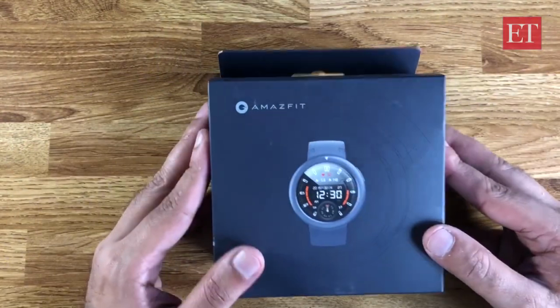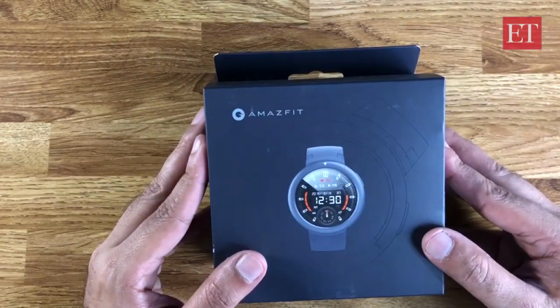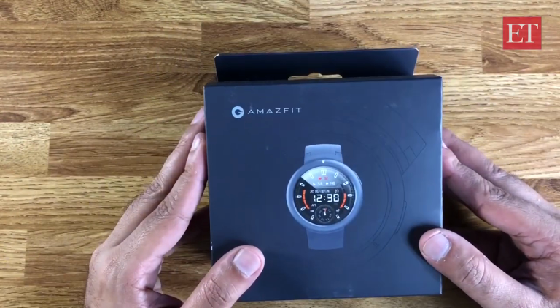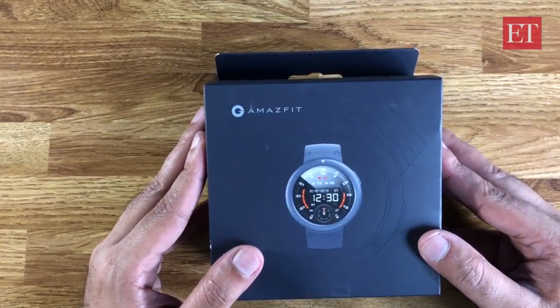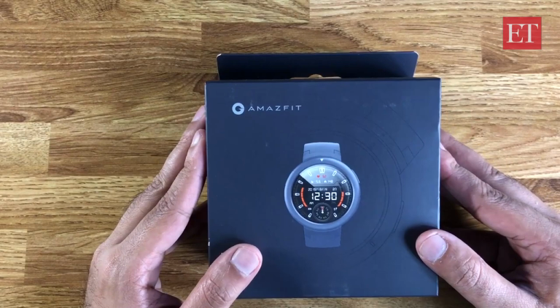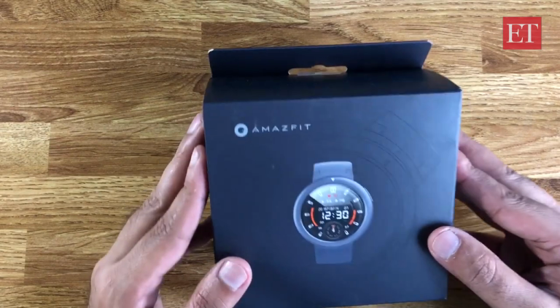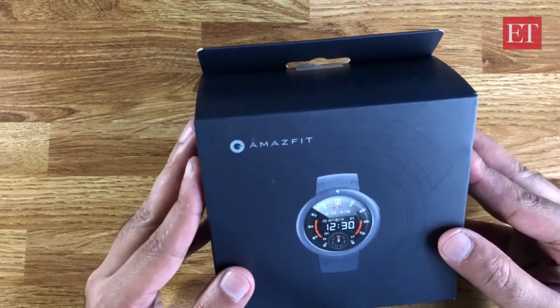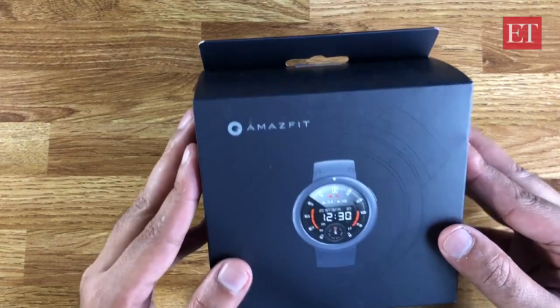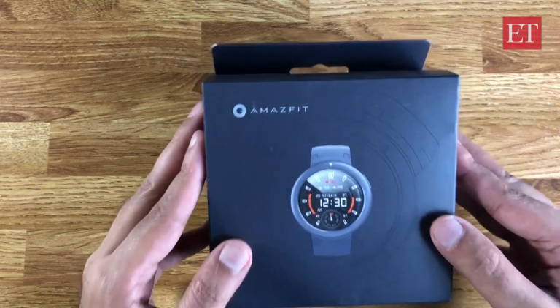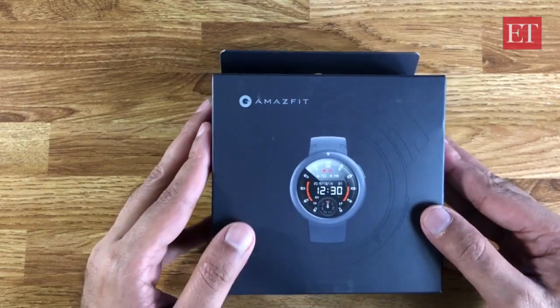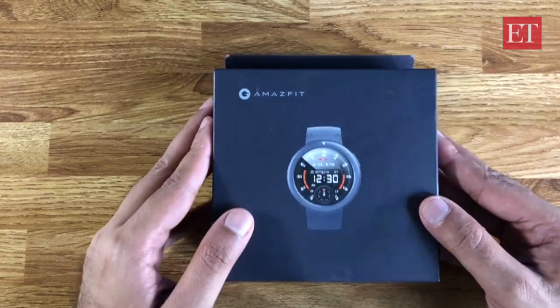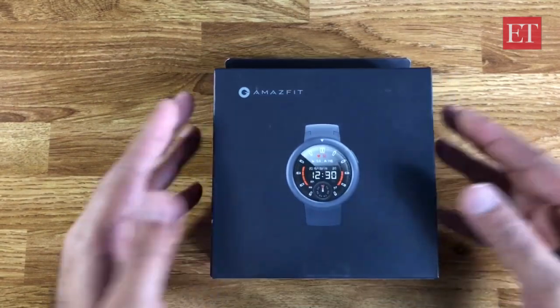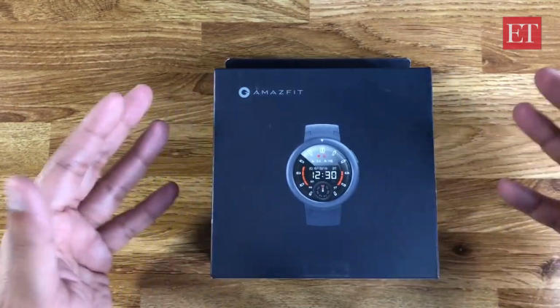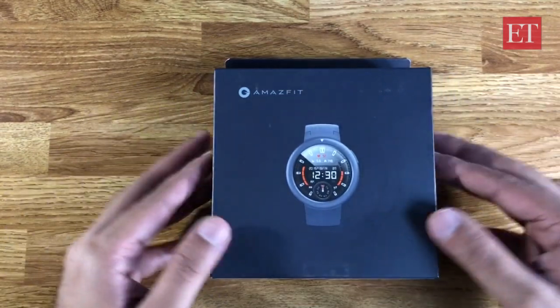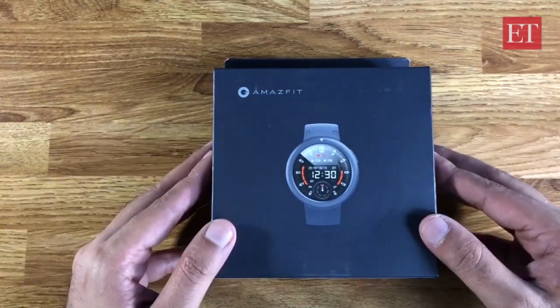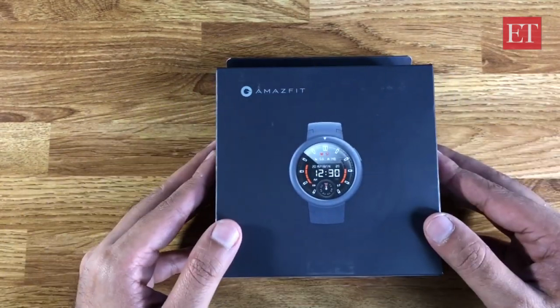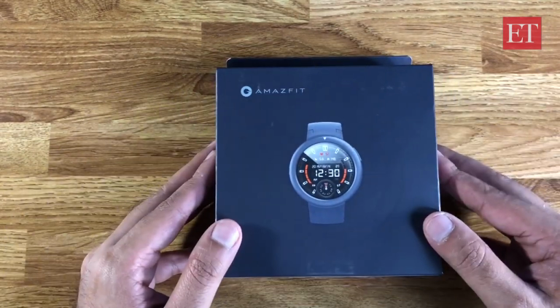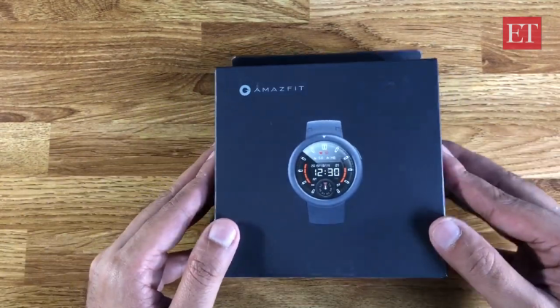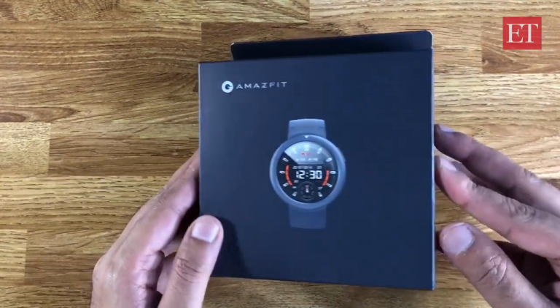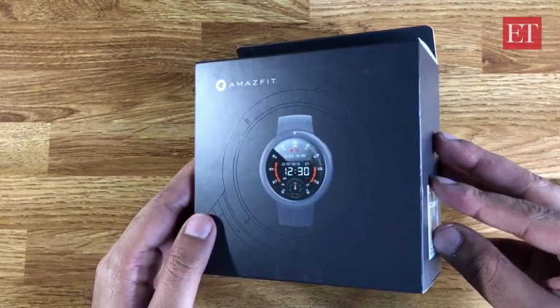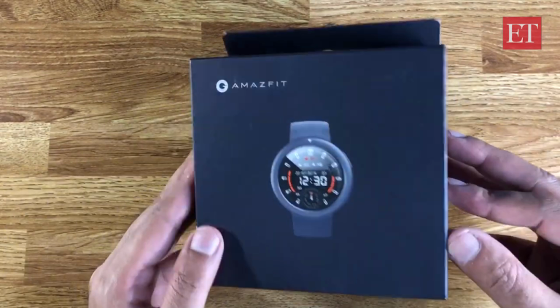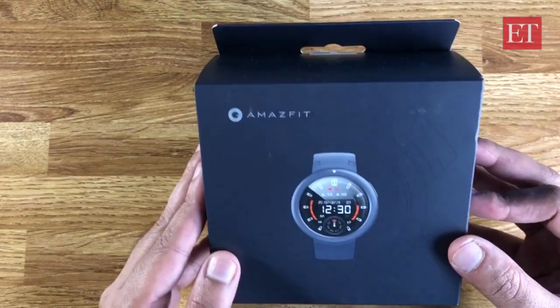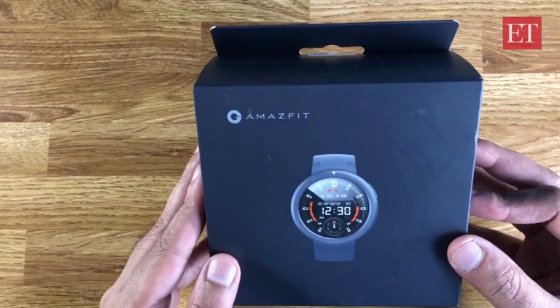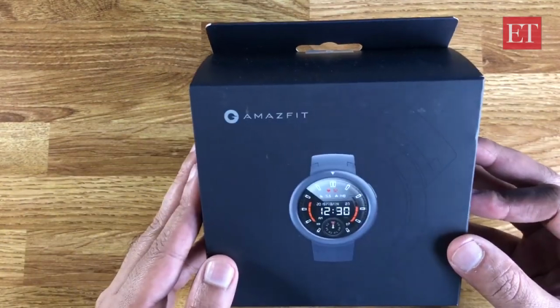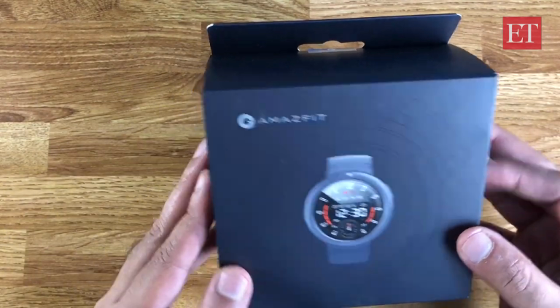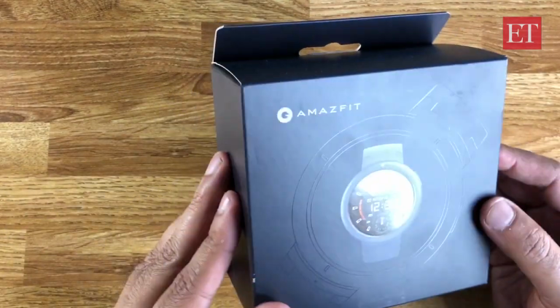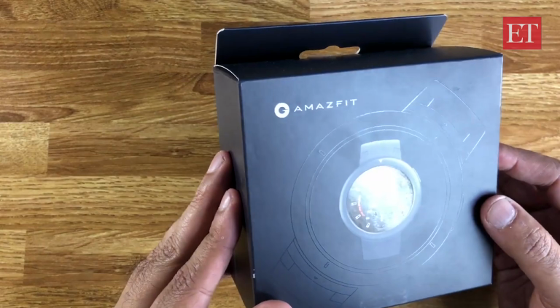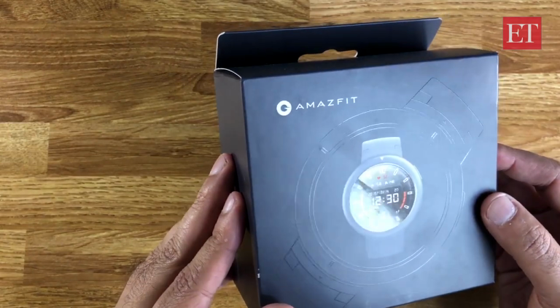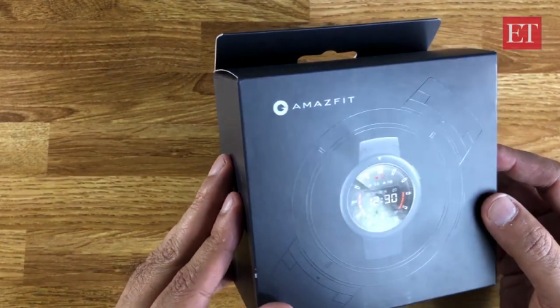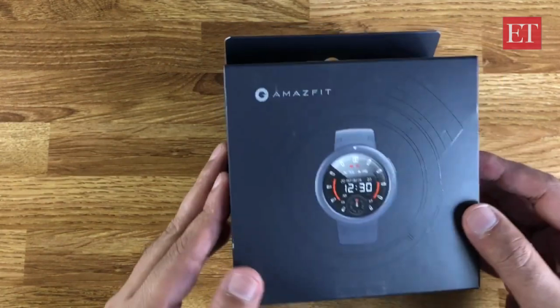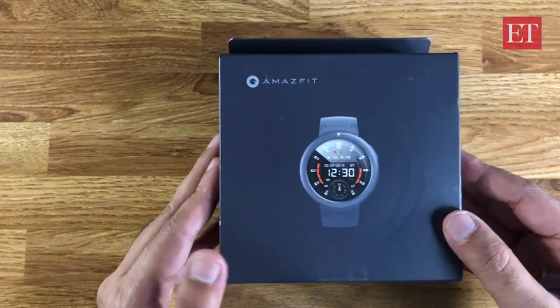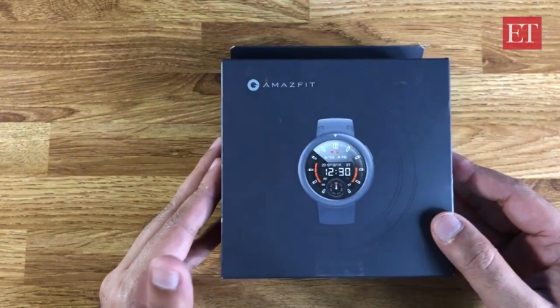So let's take a deeper look. We'll do an unboxing, give you a quick first impressions, and maybe even compare it to a similar looking competitor.